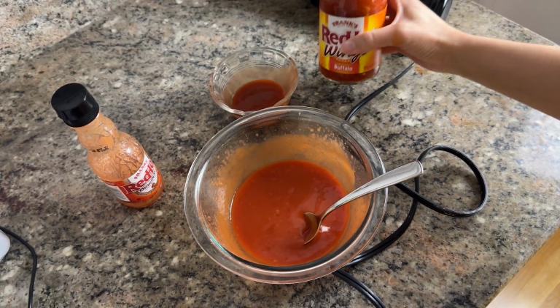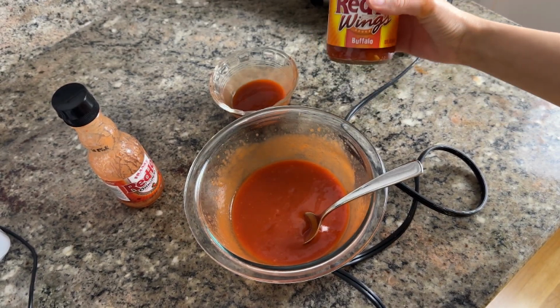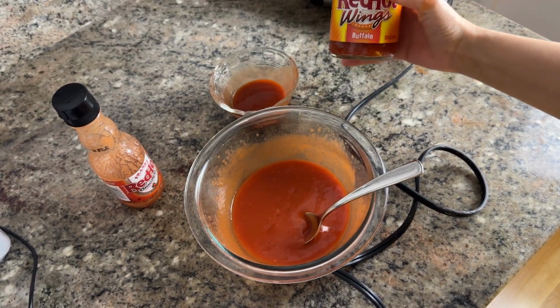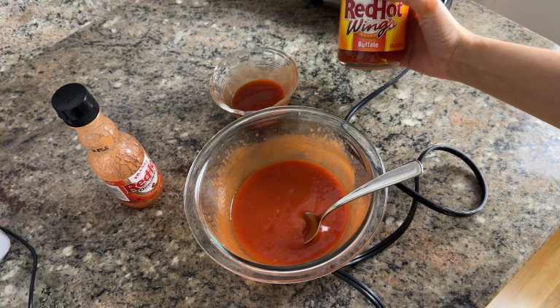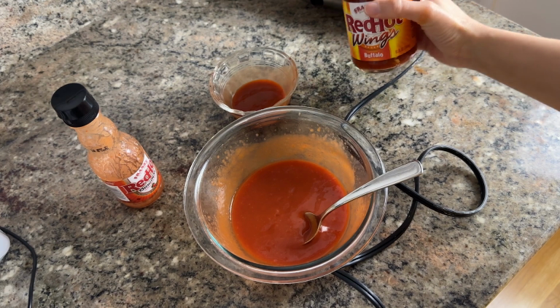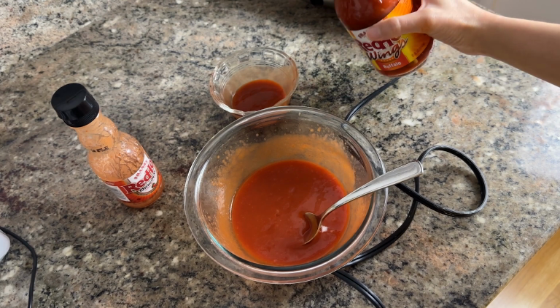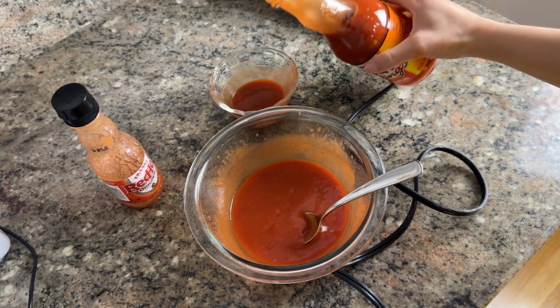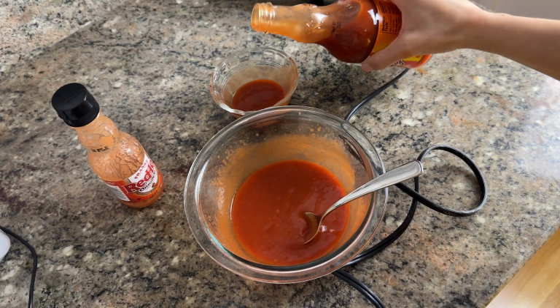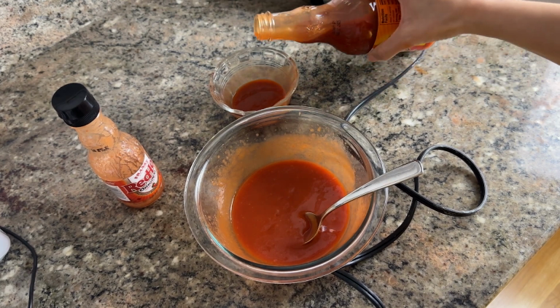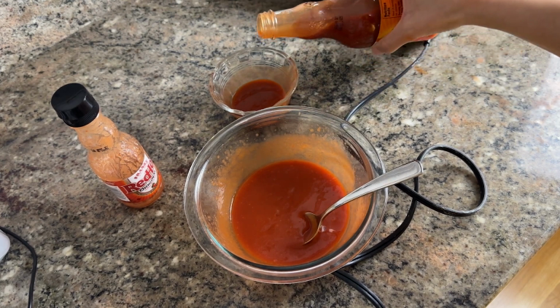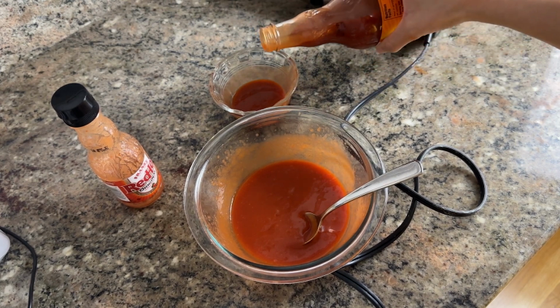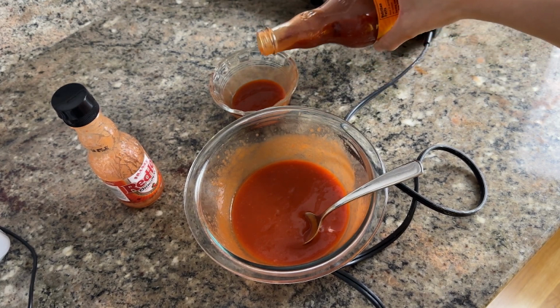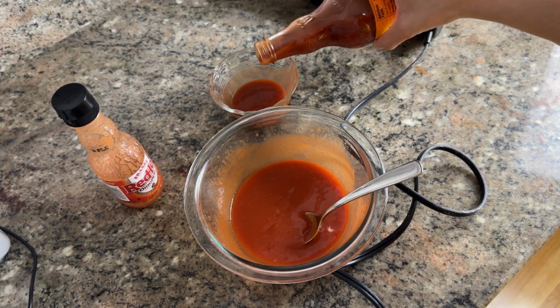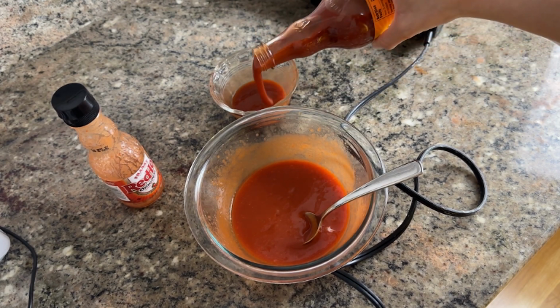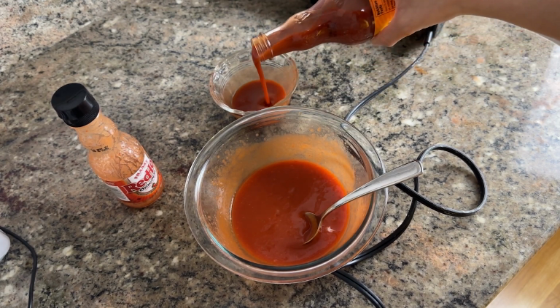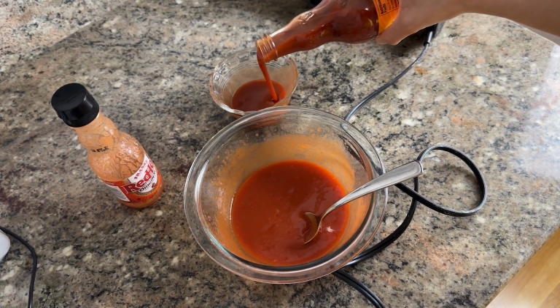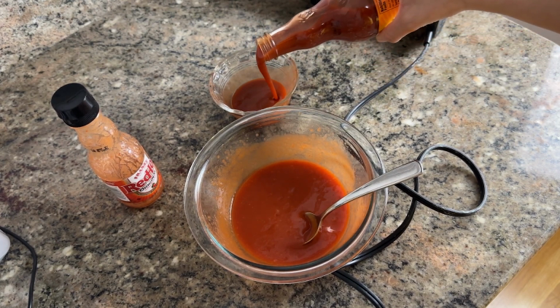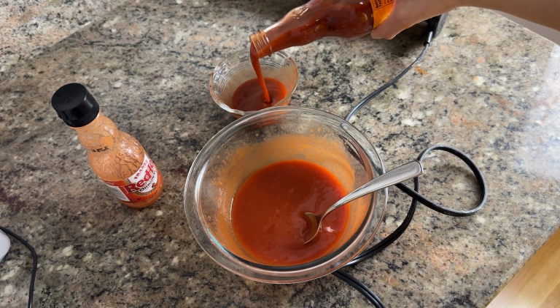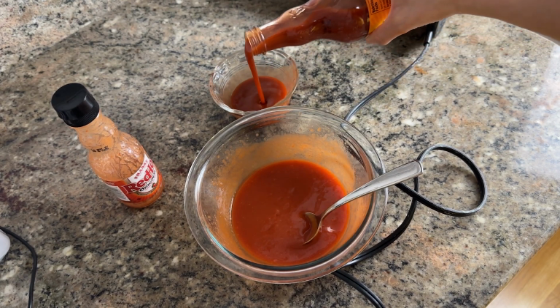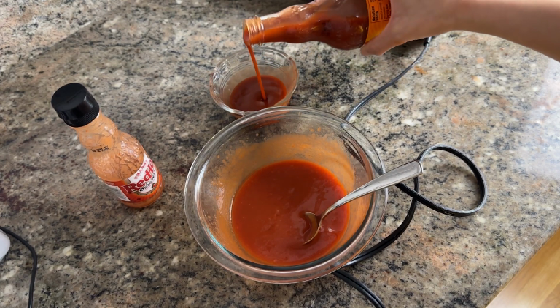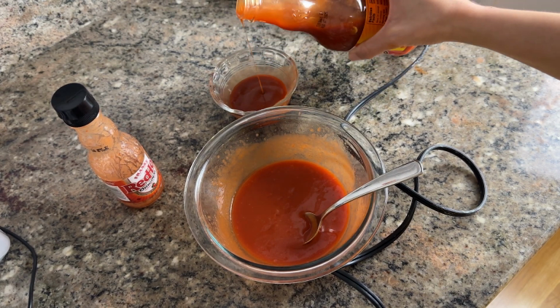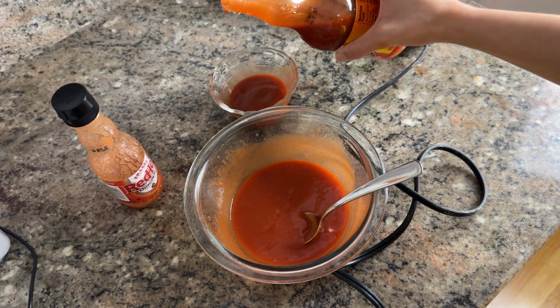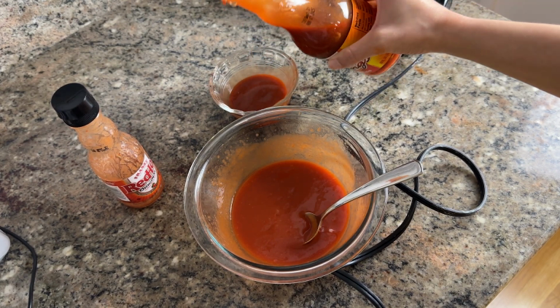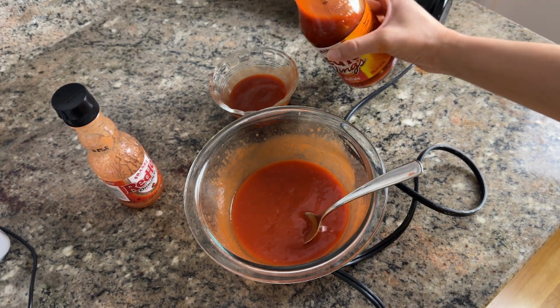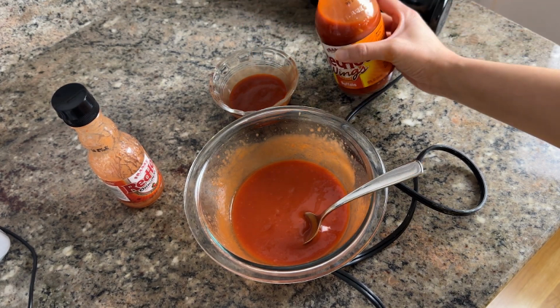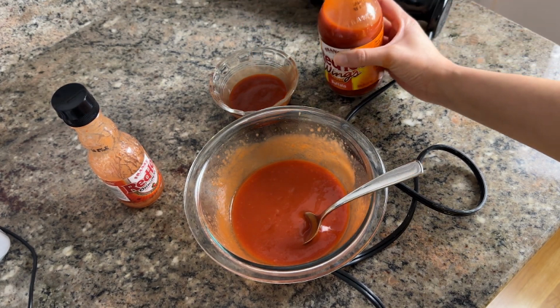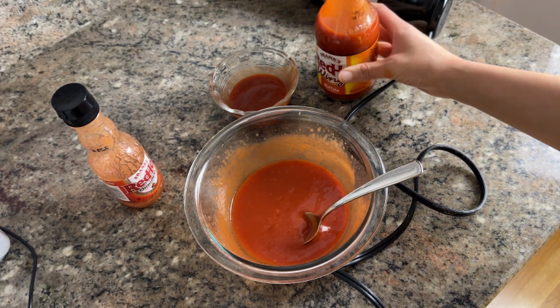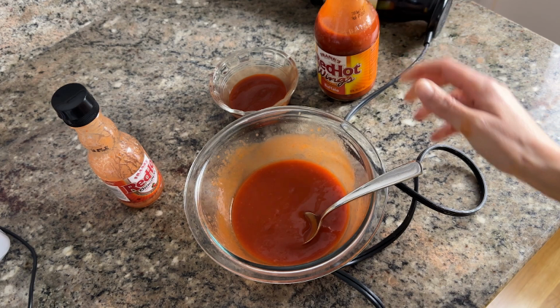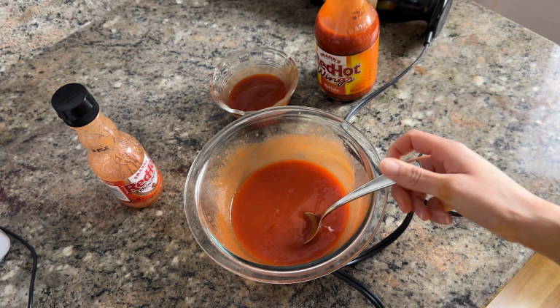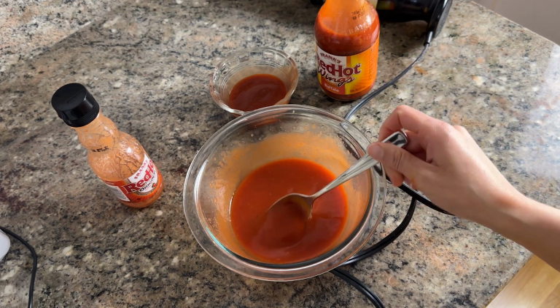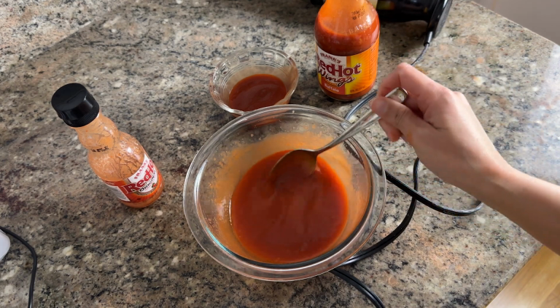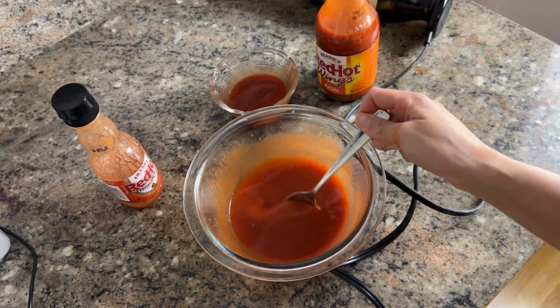Let's test this out. Does it look the same? I feel like this one is more smooth, more thick. I guess I could put some more.